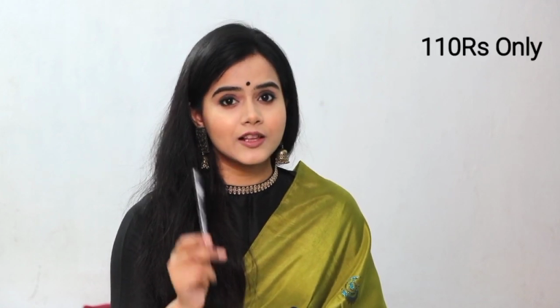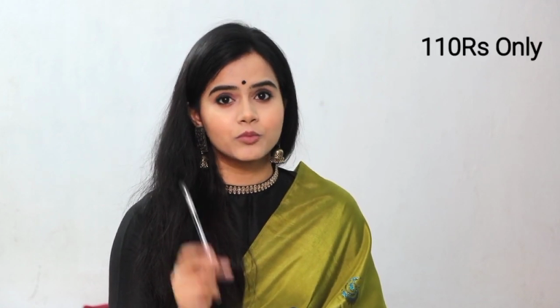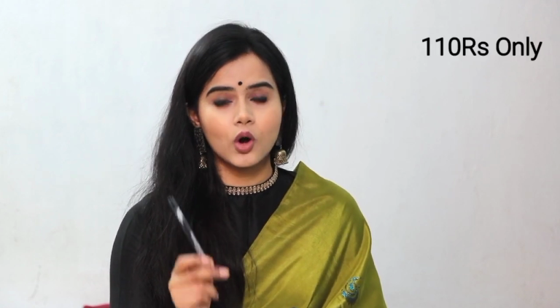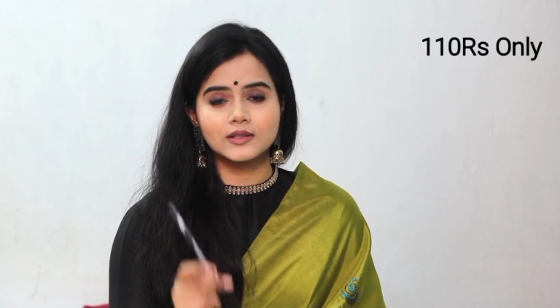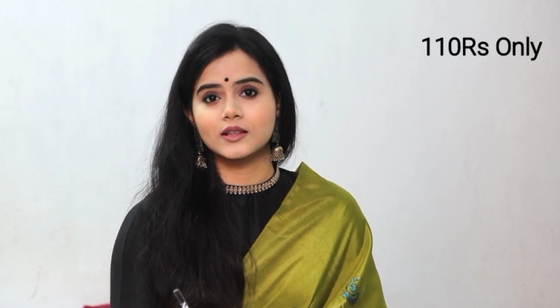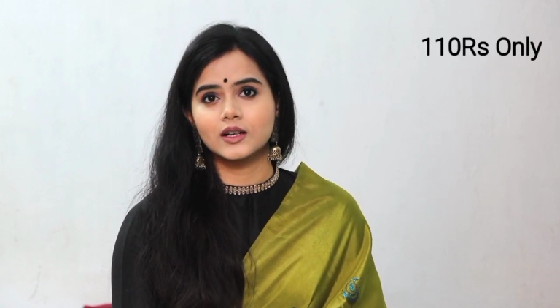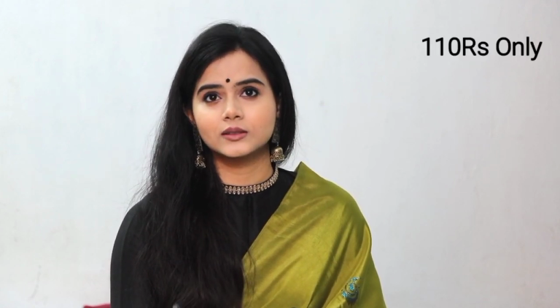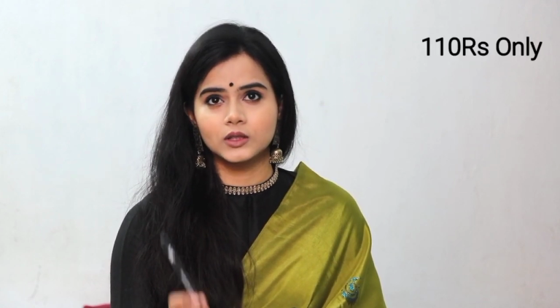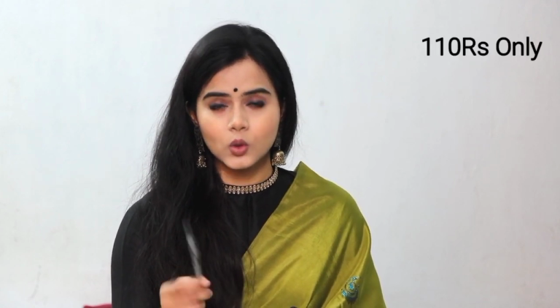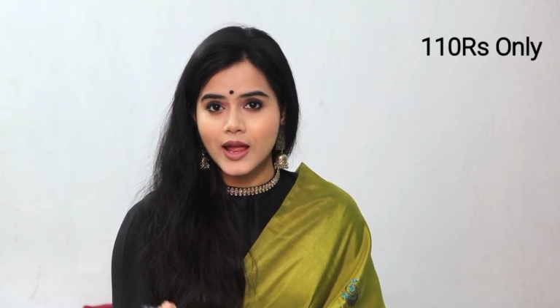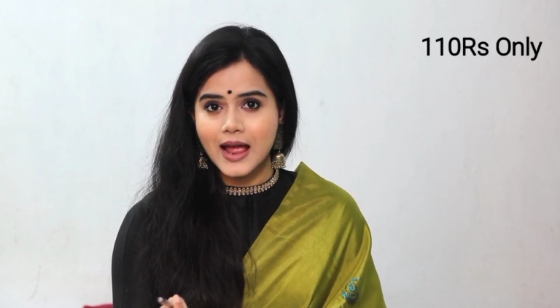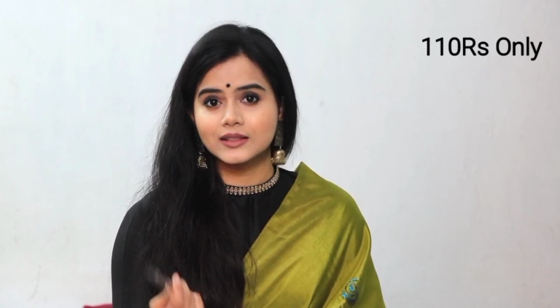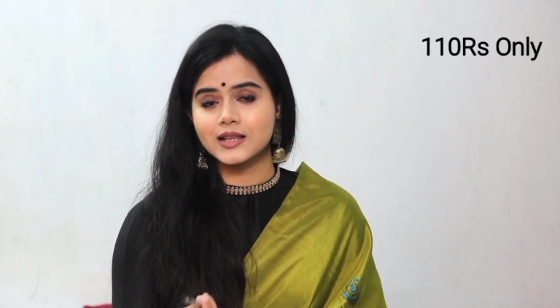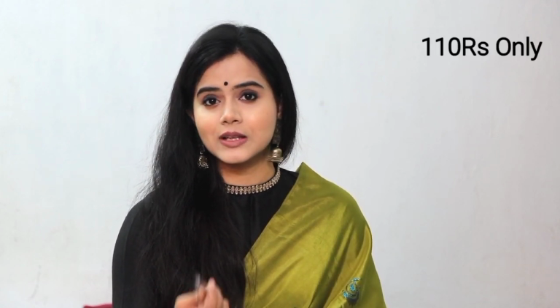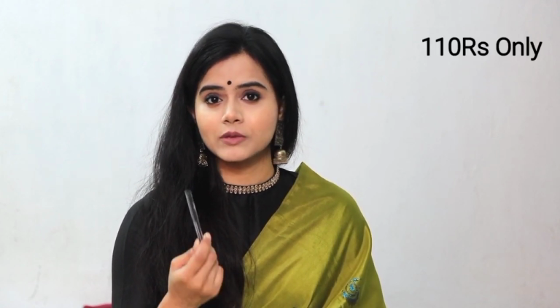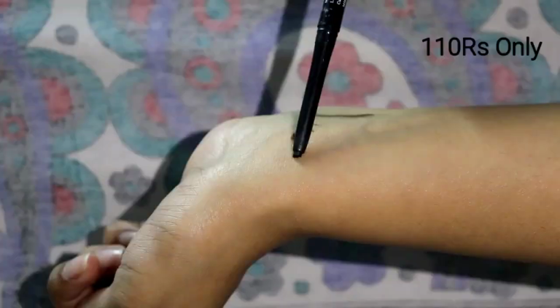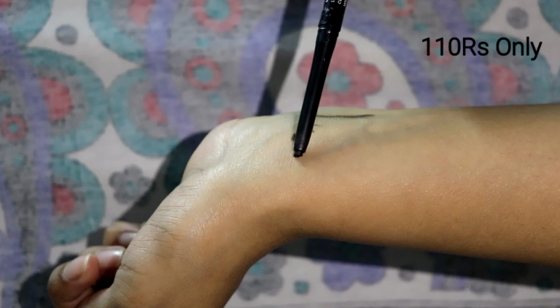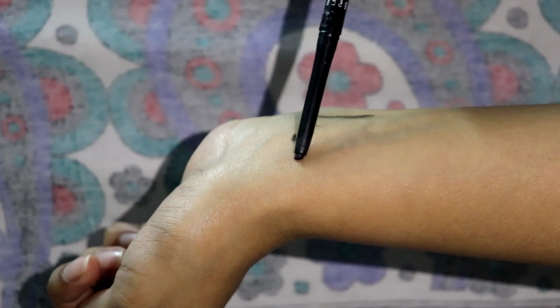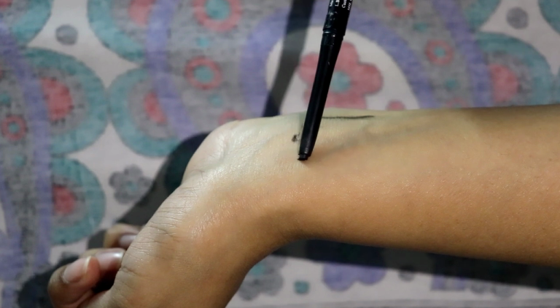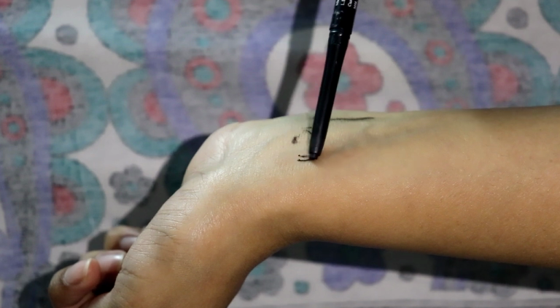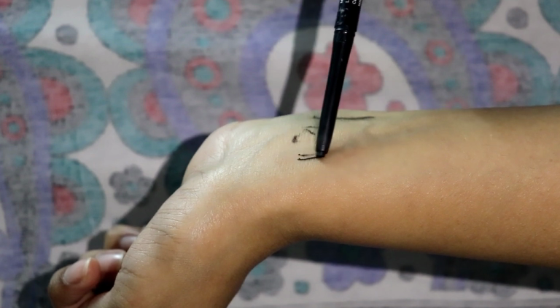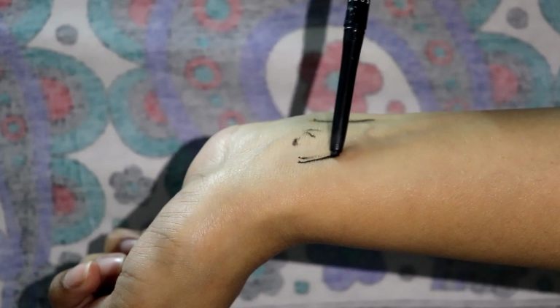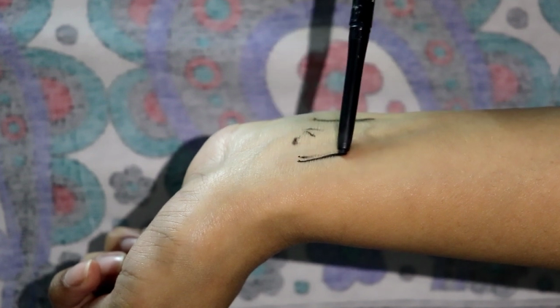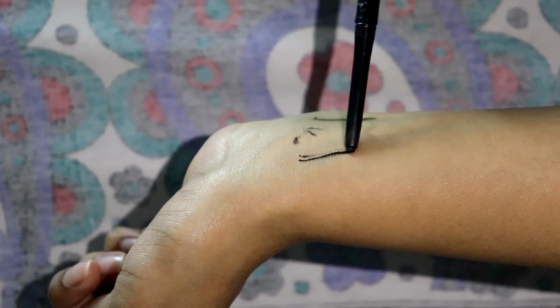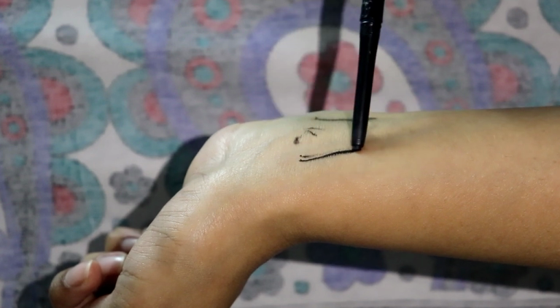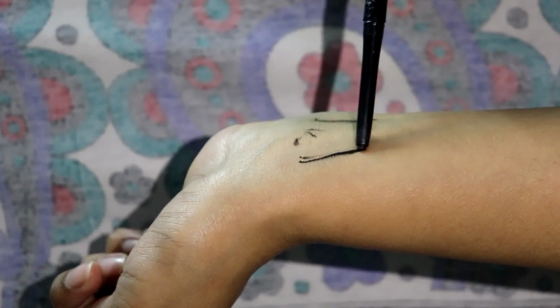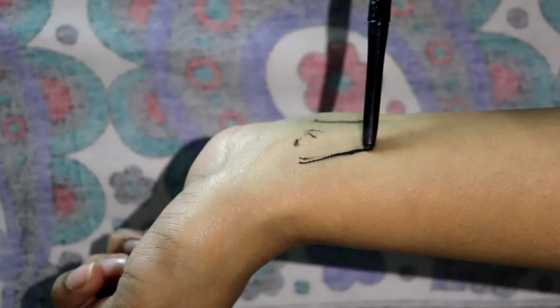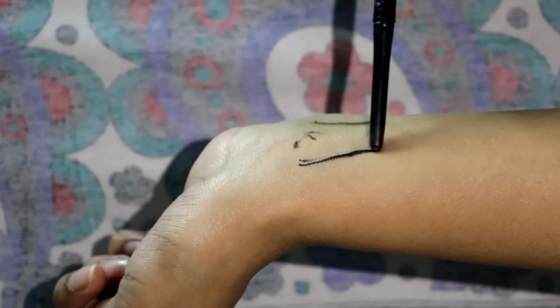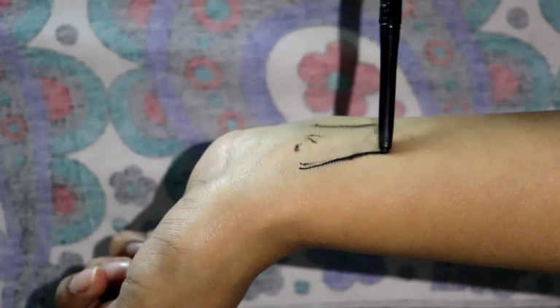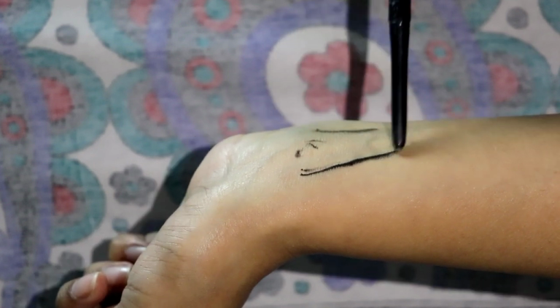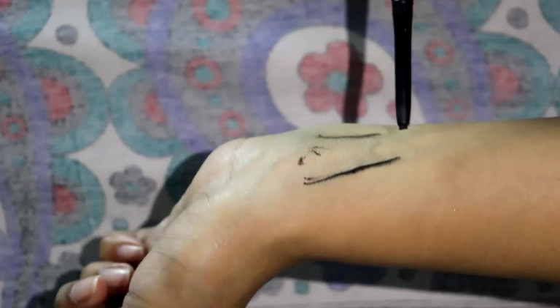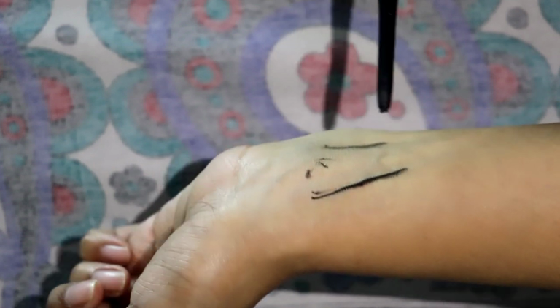The price is very low, and at the same time, the pigmentation is also good. It's a bit jet black in color.